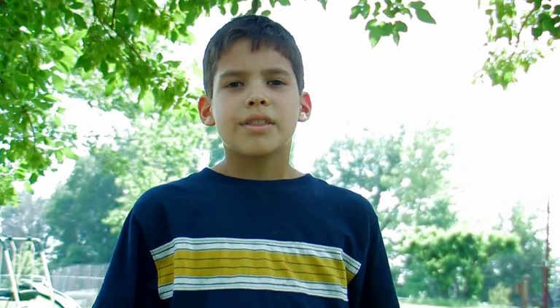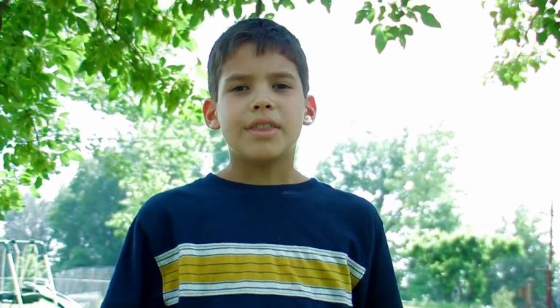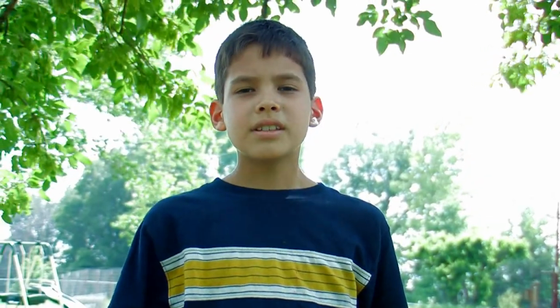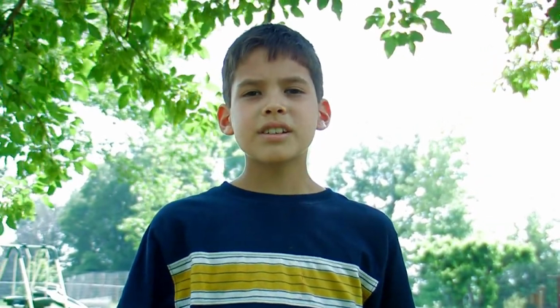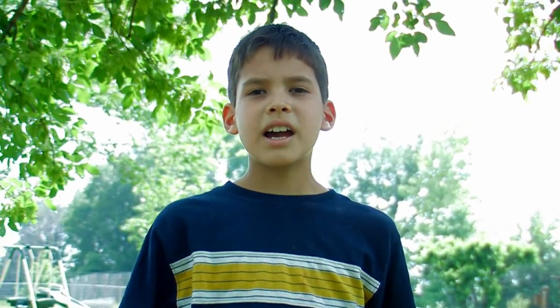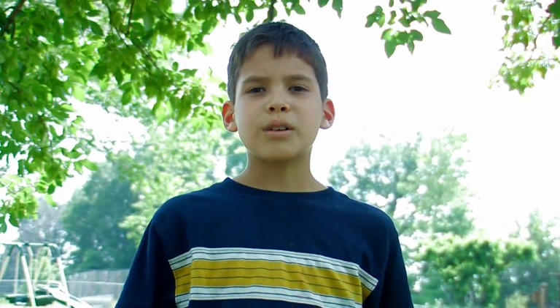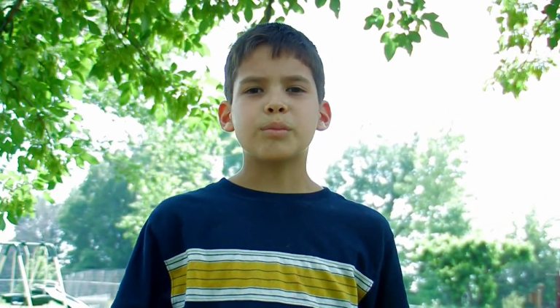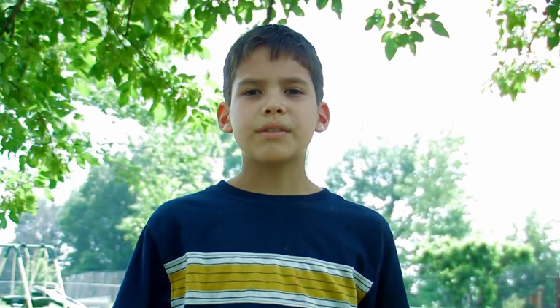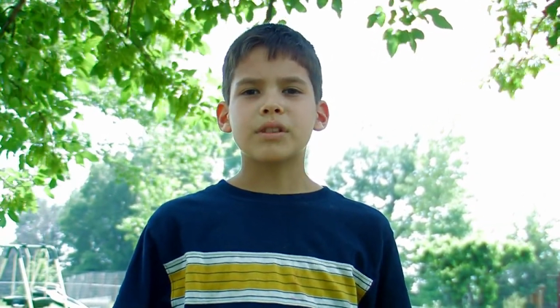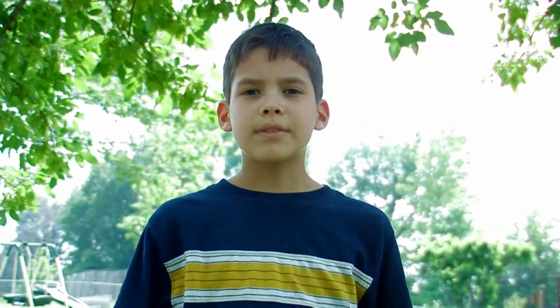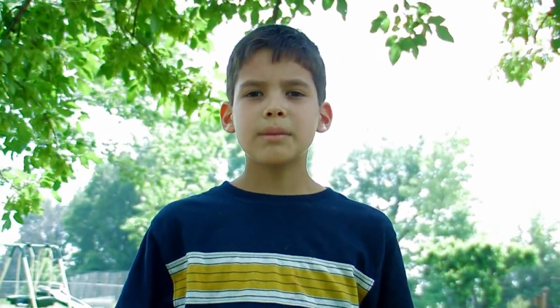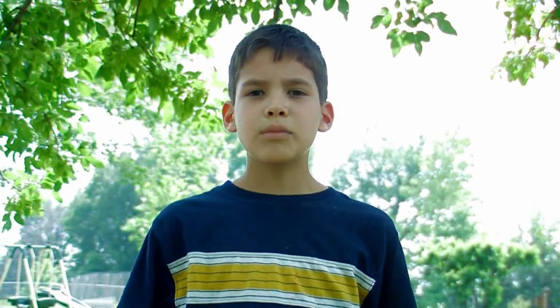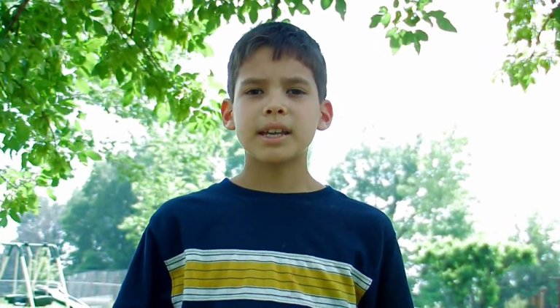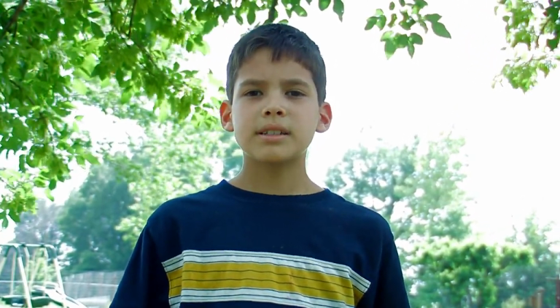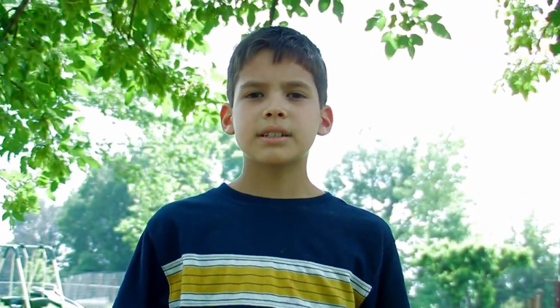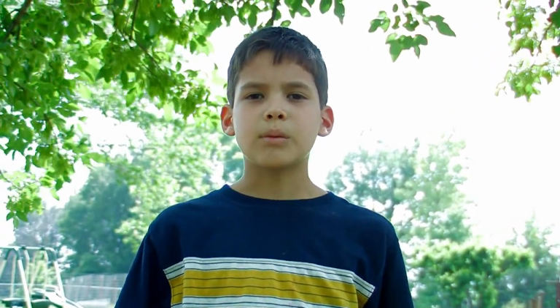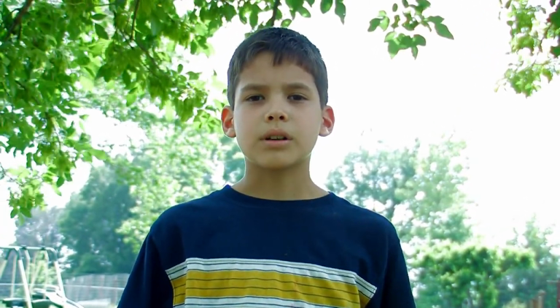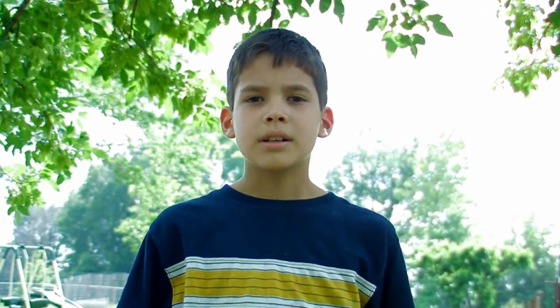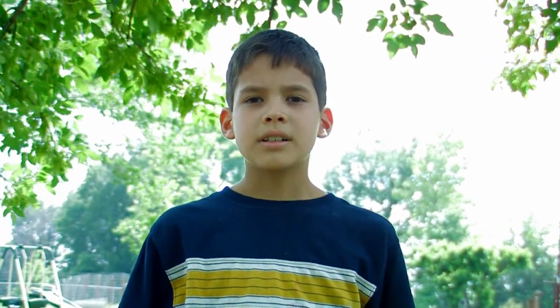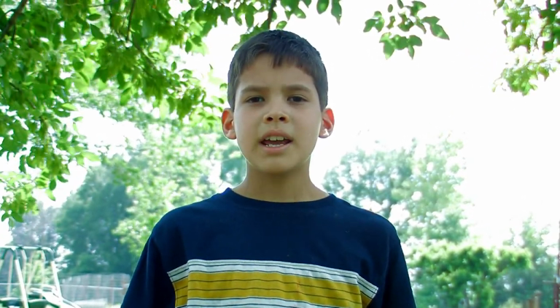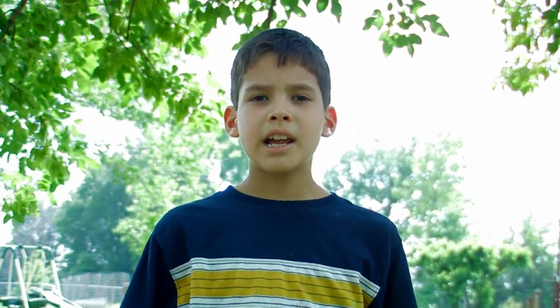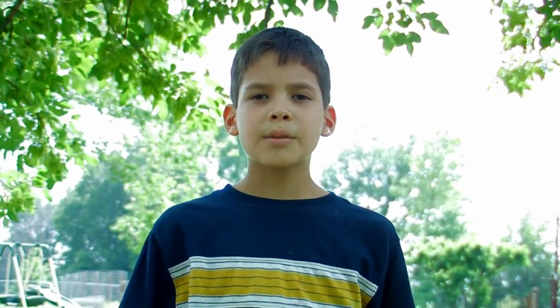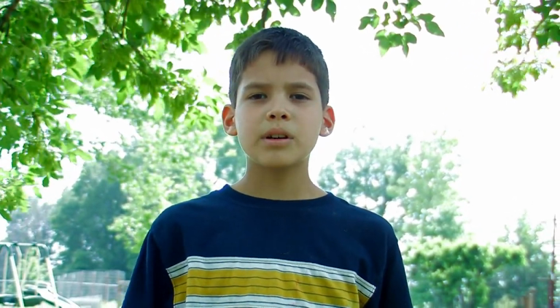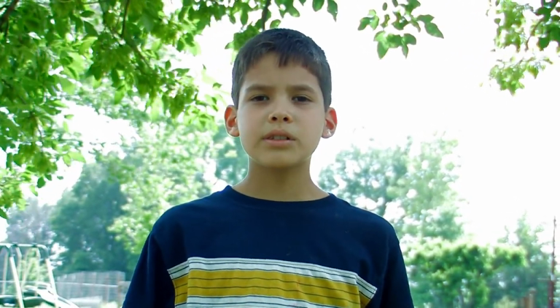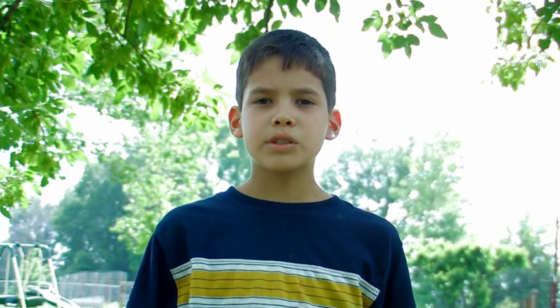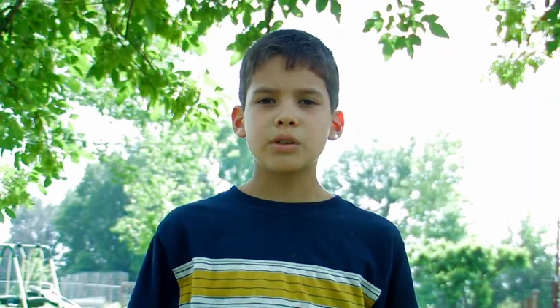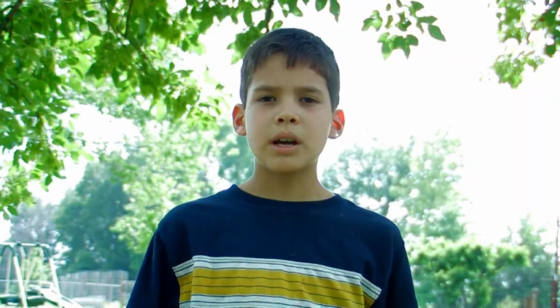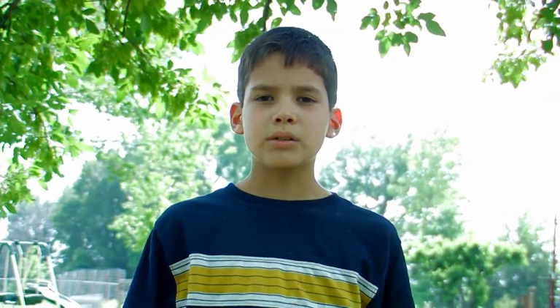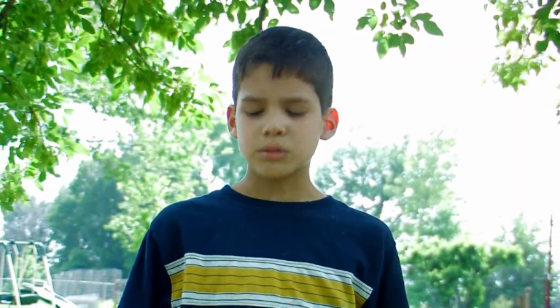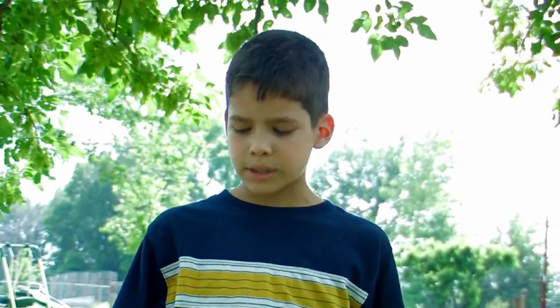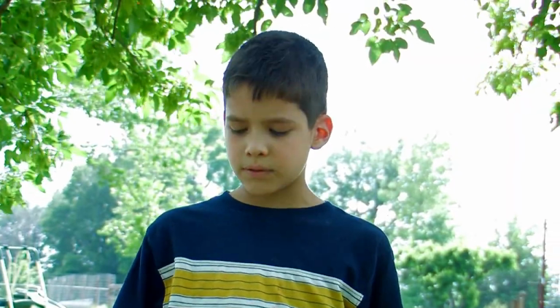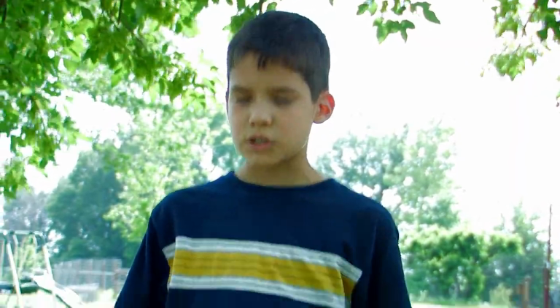This is Kyle reporting for the Family Broadcasting Network. Today I'm going to show you how to clean fish.